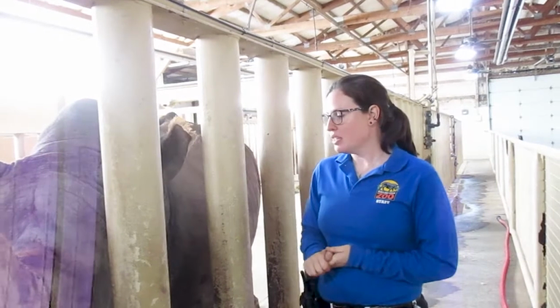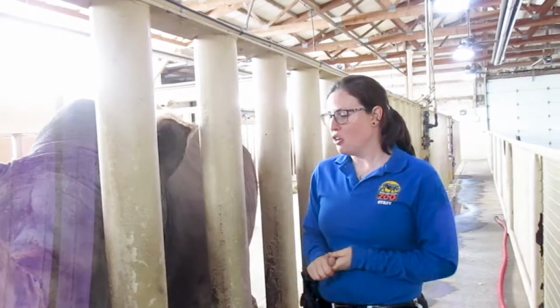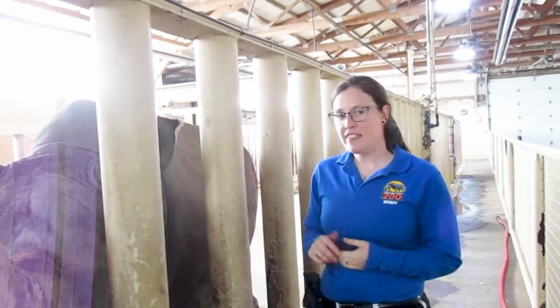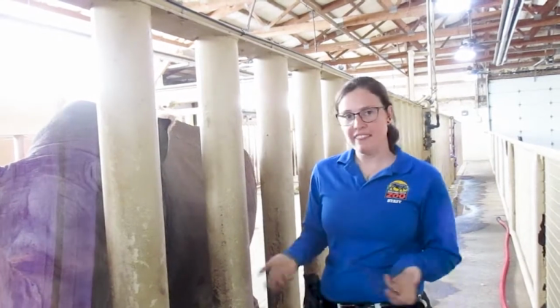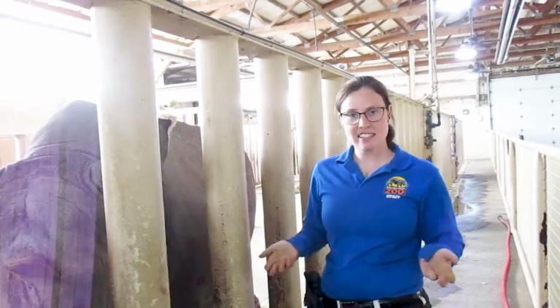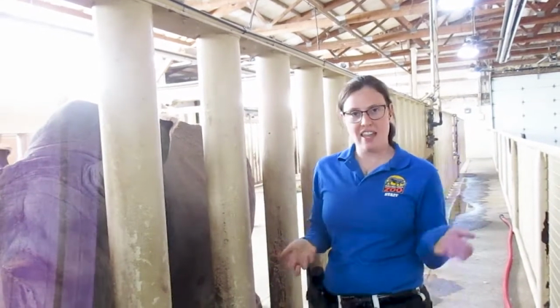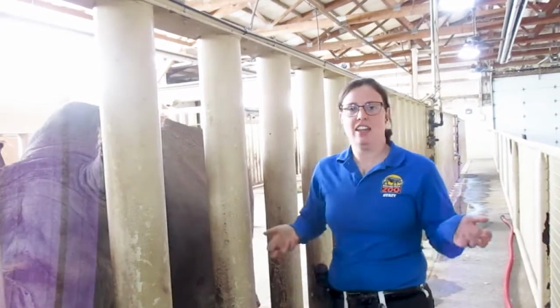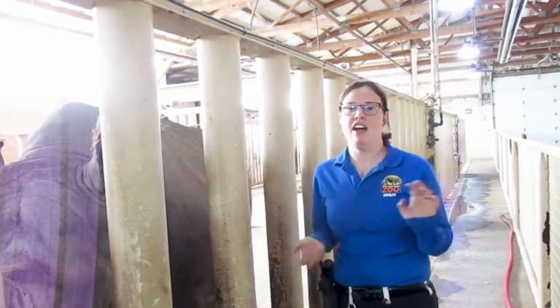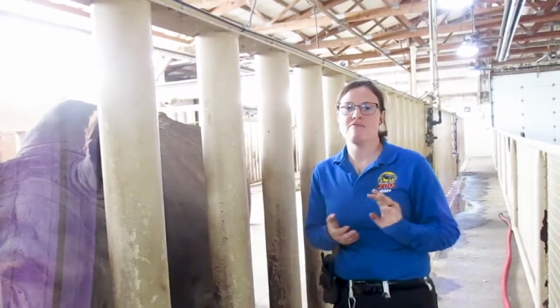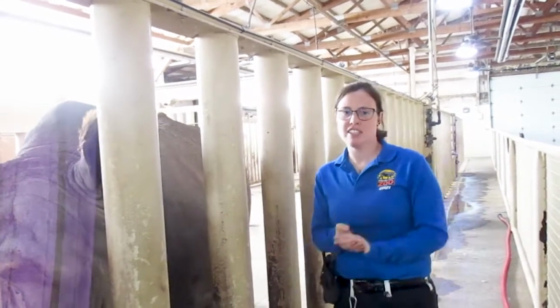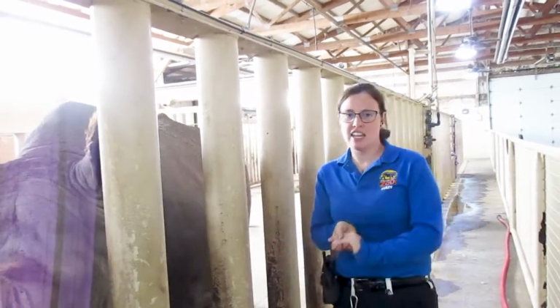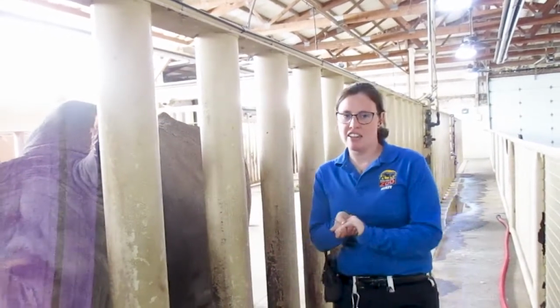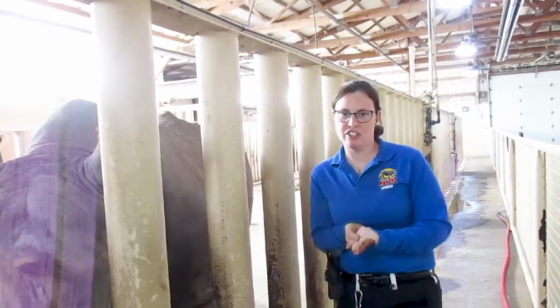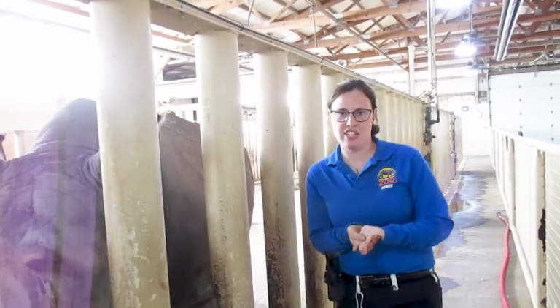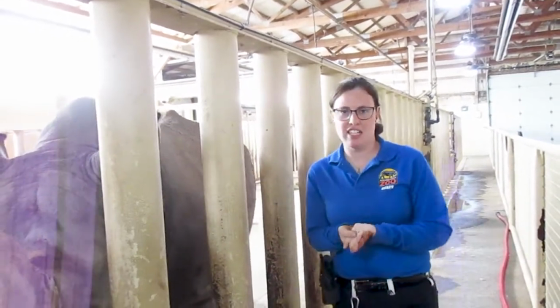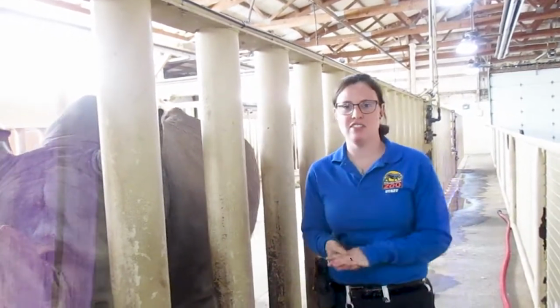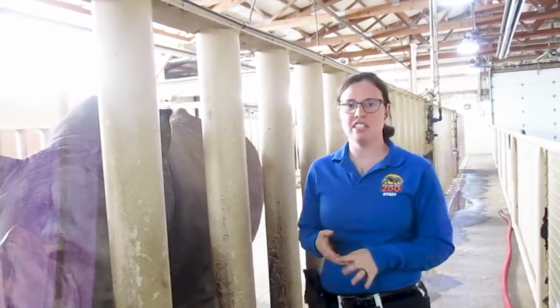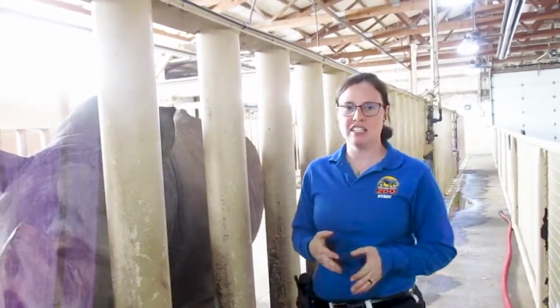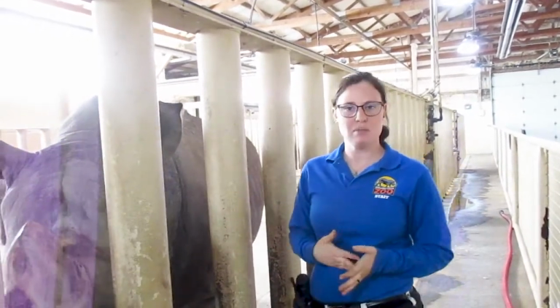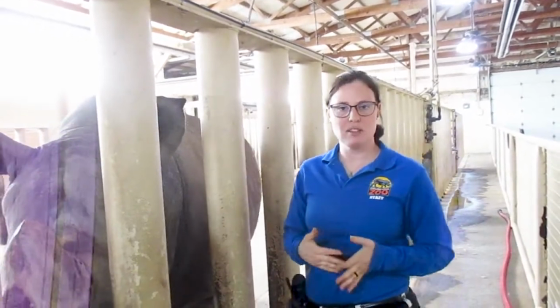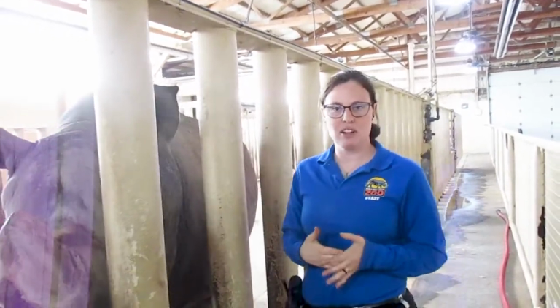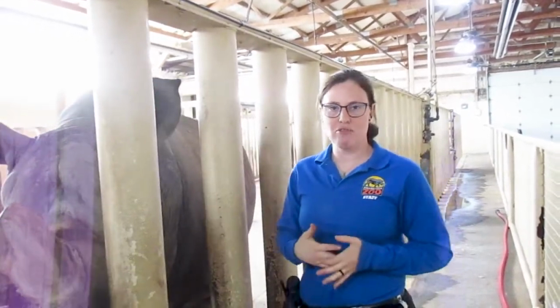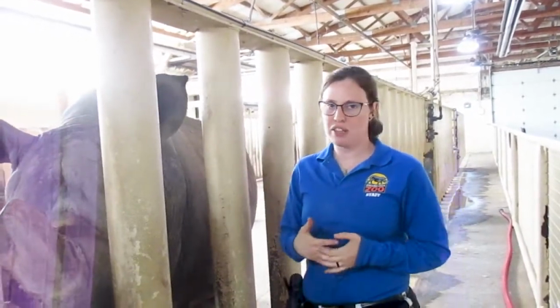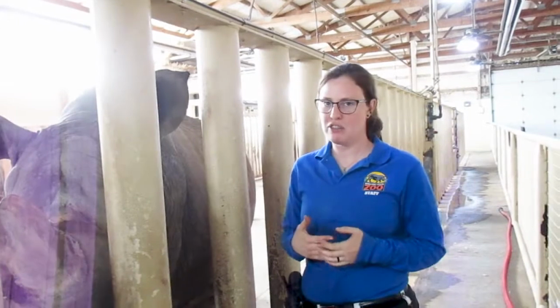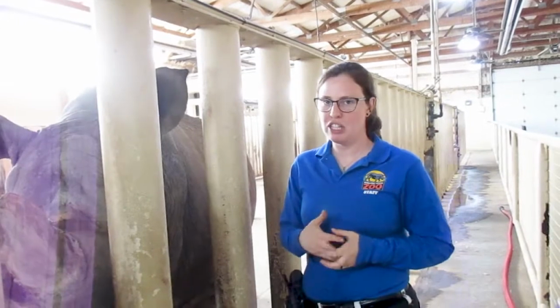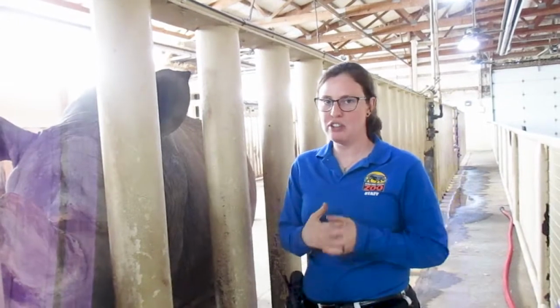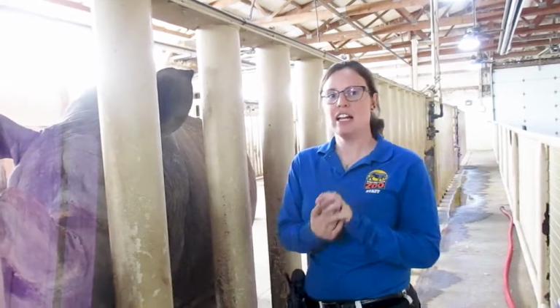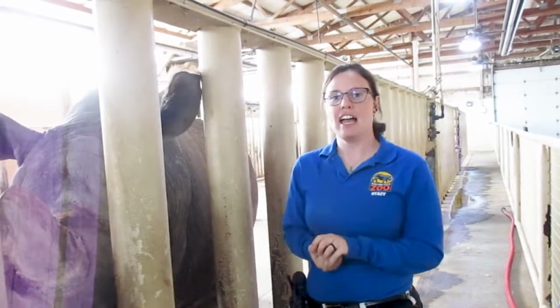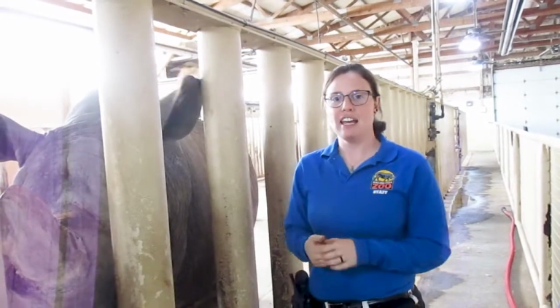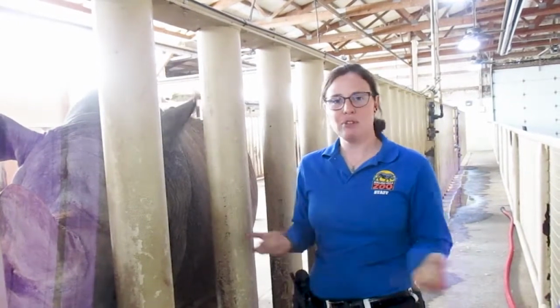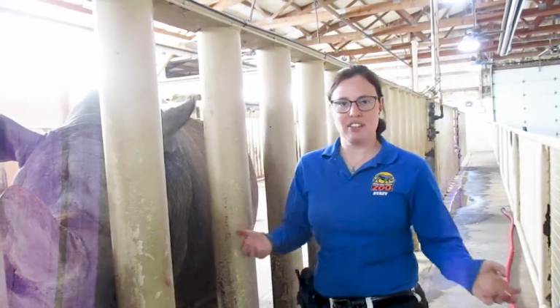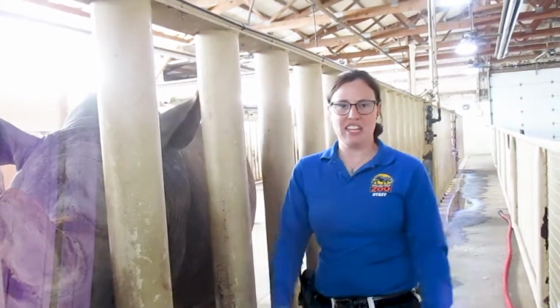I think that's it. Thanks again for tuning in to today's episode of Bring the Zoo to You. I'm Laura — thank you.